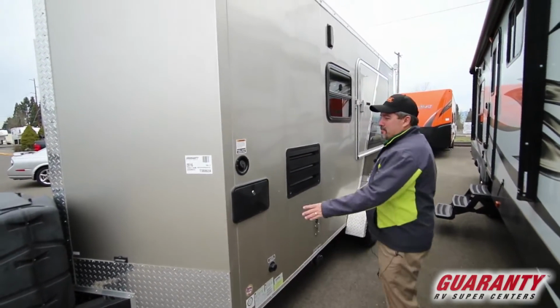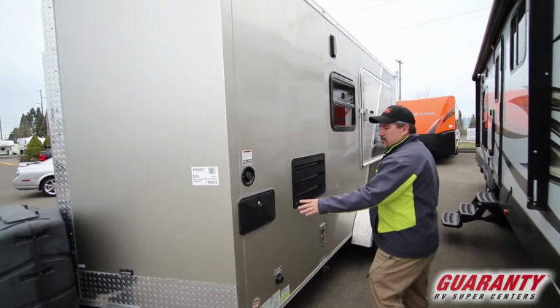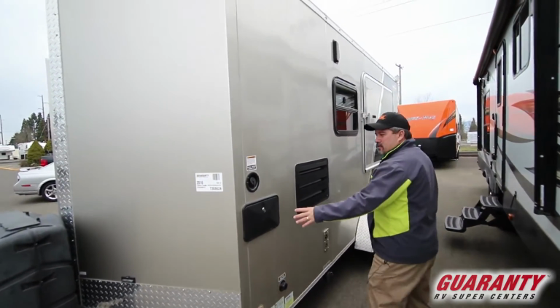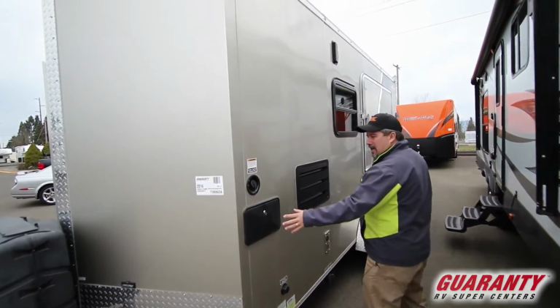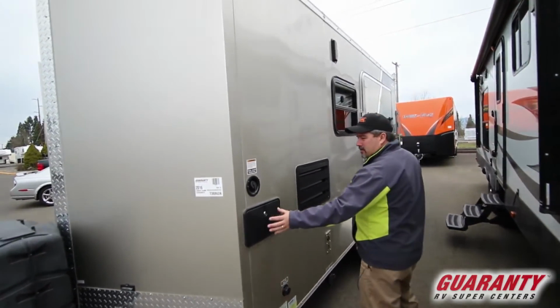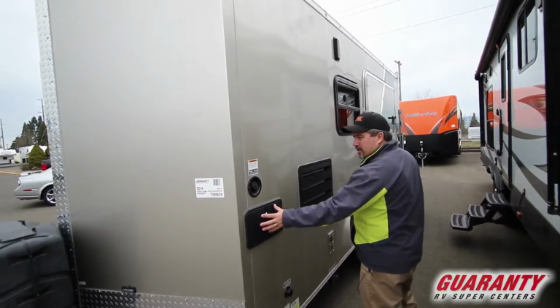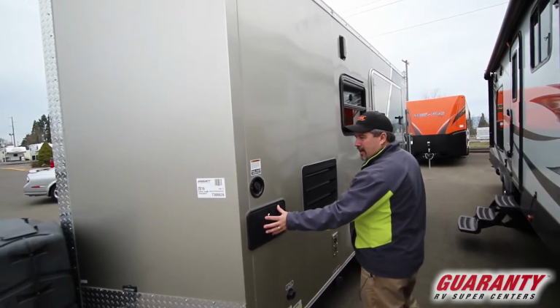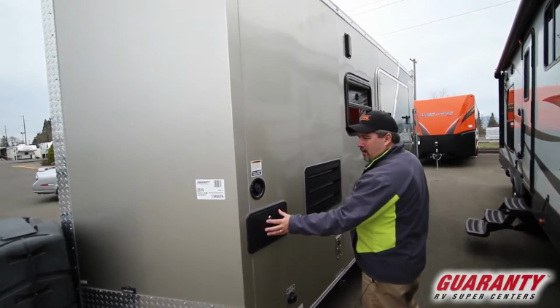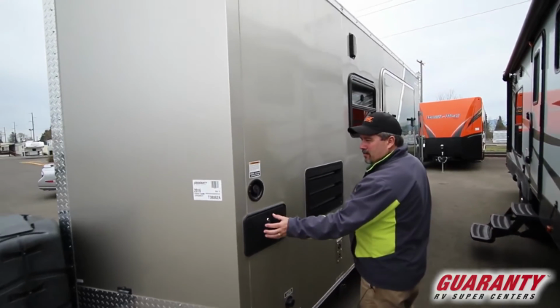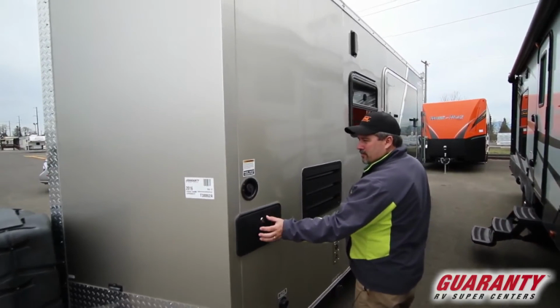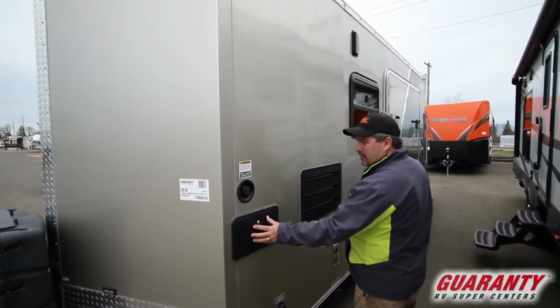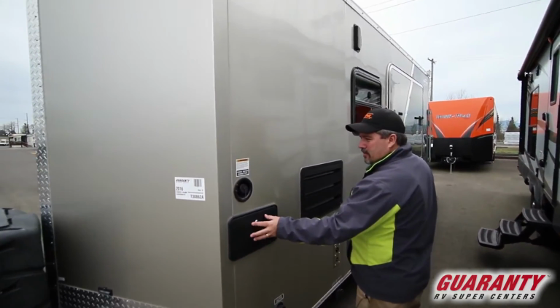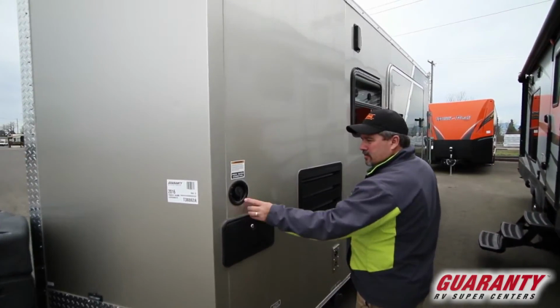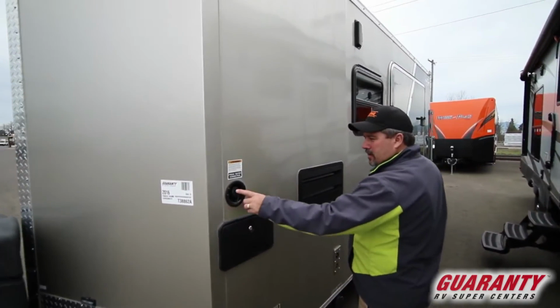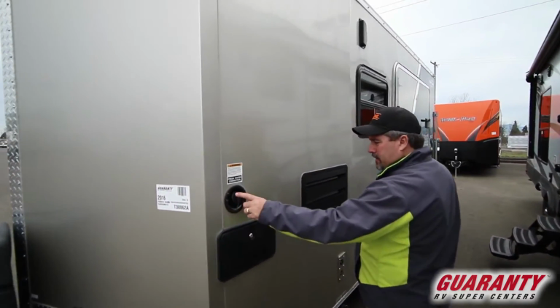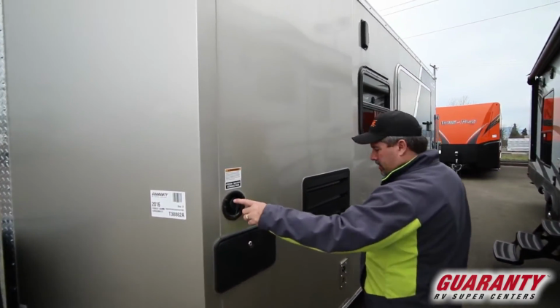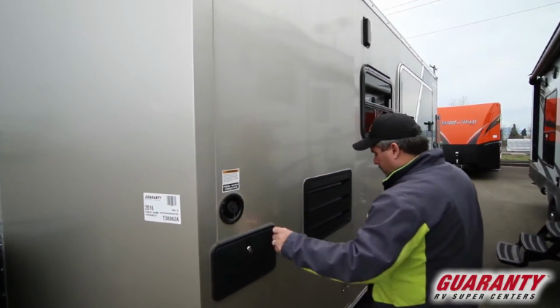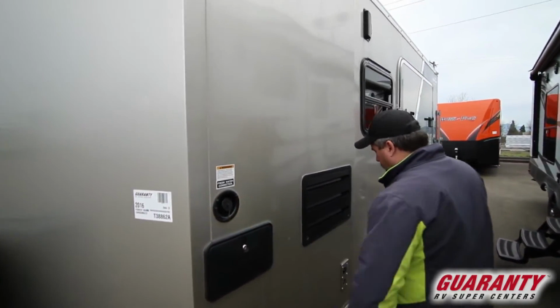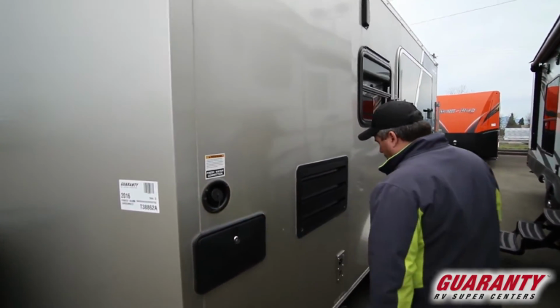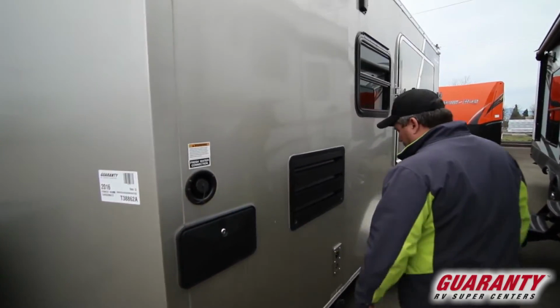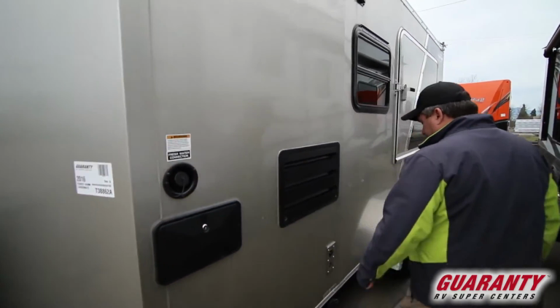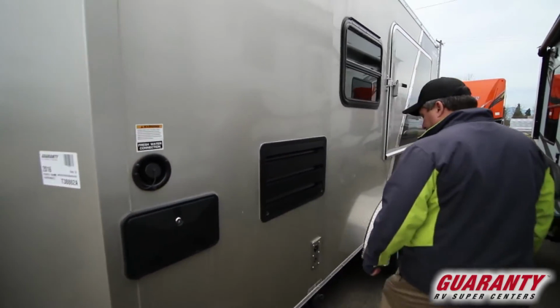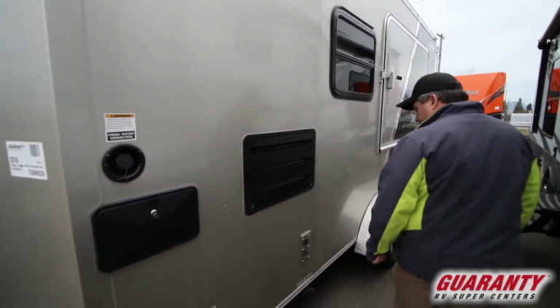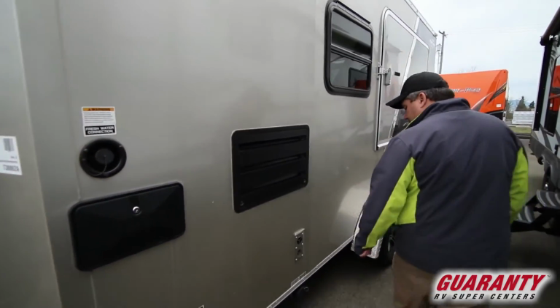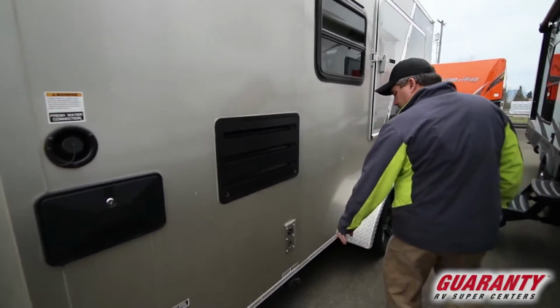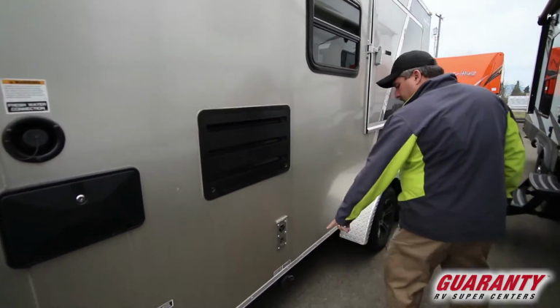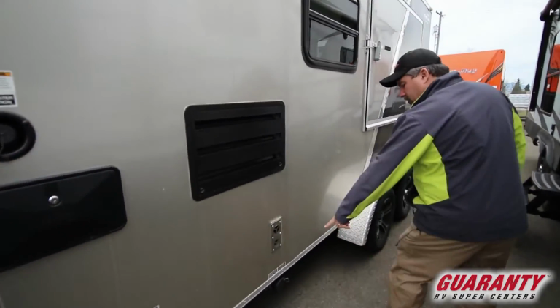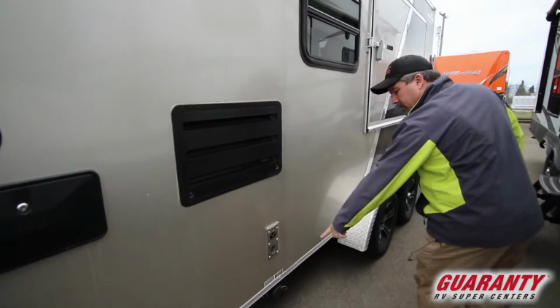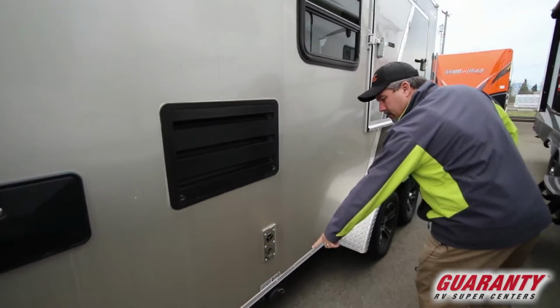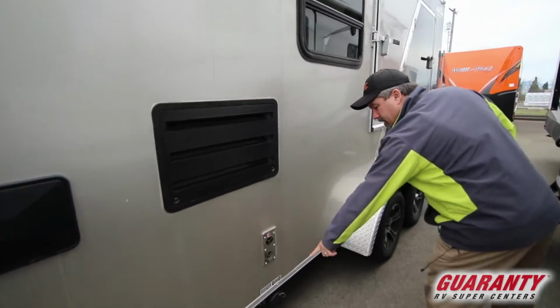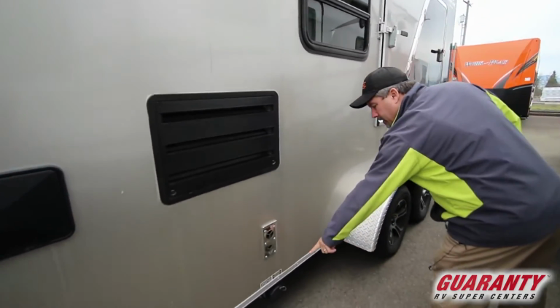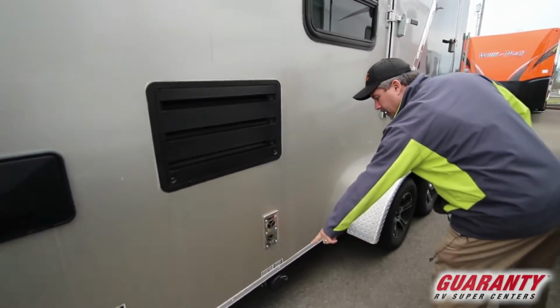This one's got an outside shower, got a place here with a little bit of water, and got your holding tank down here.